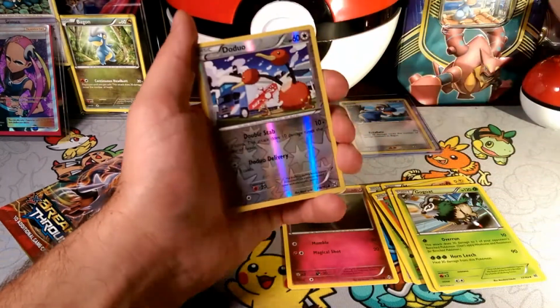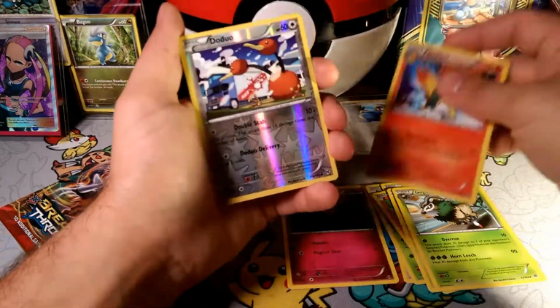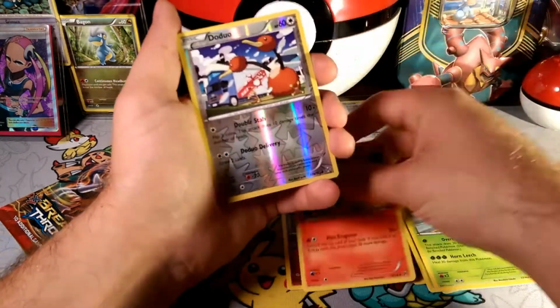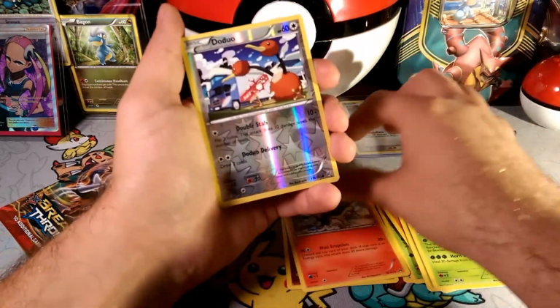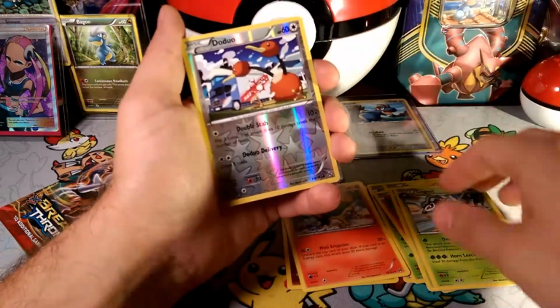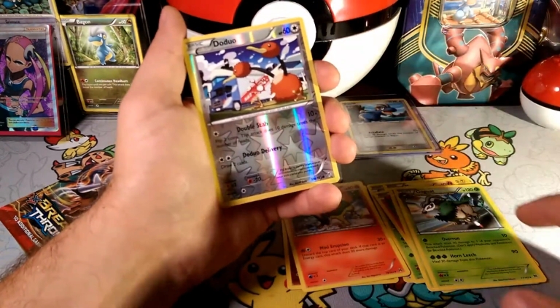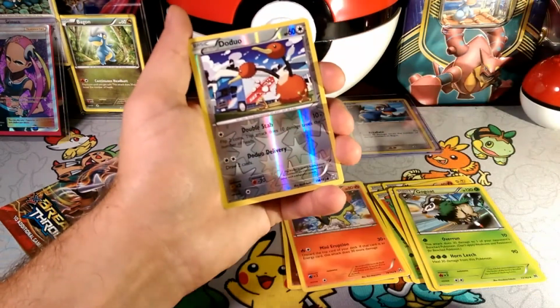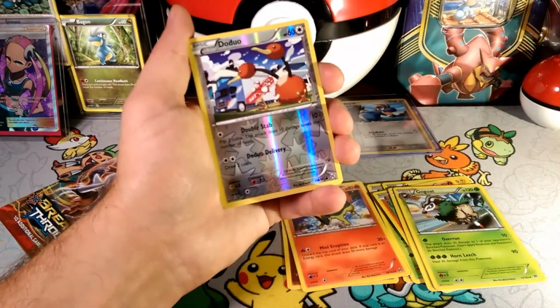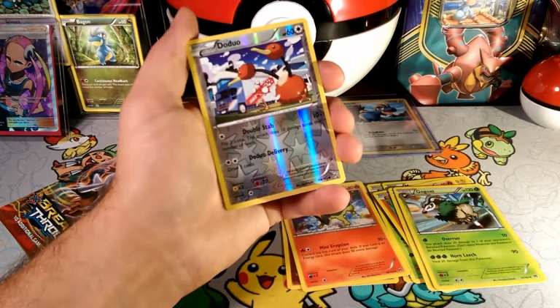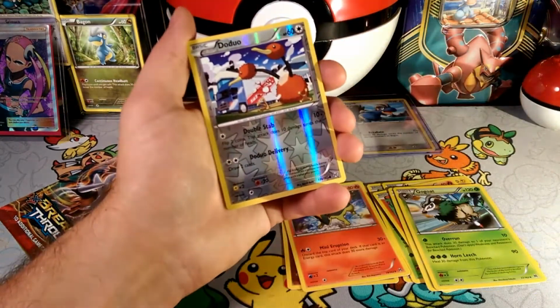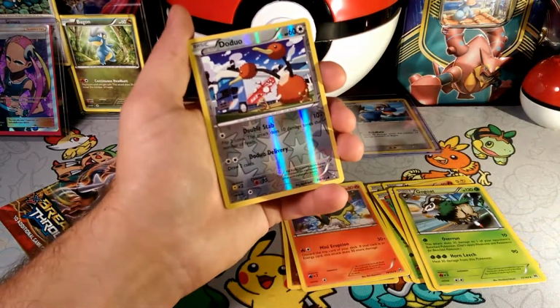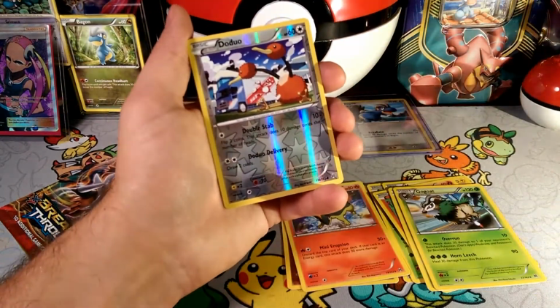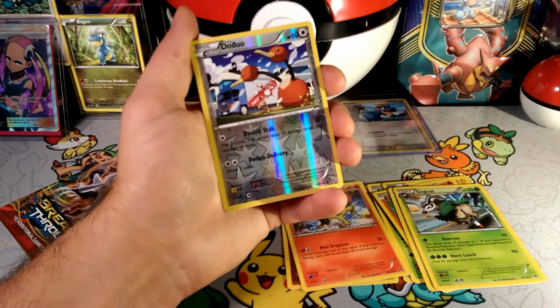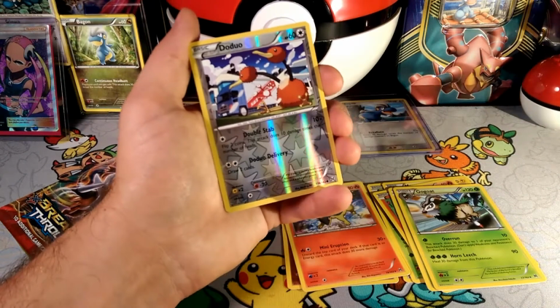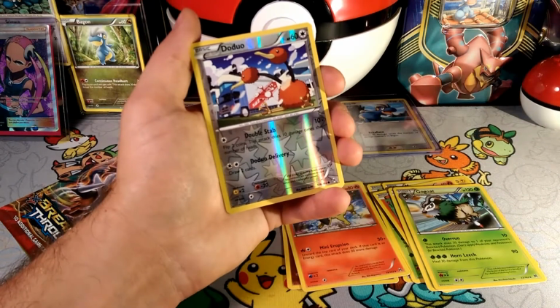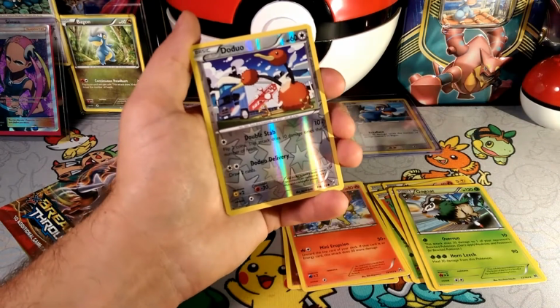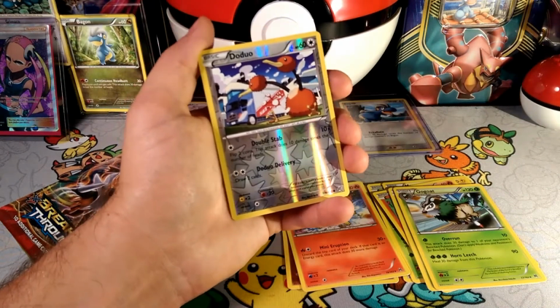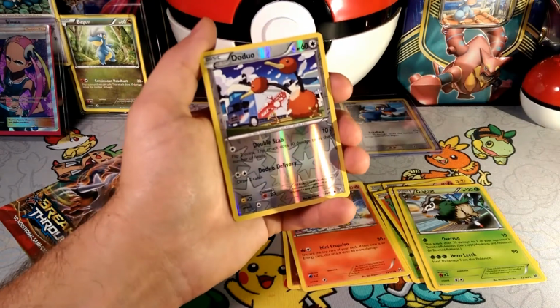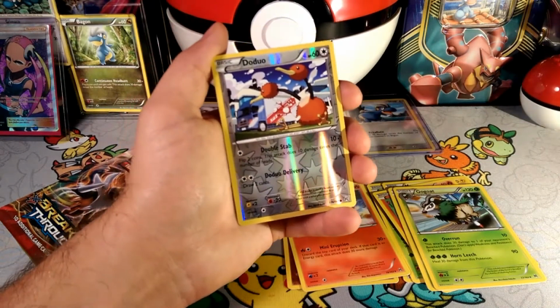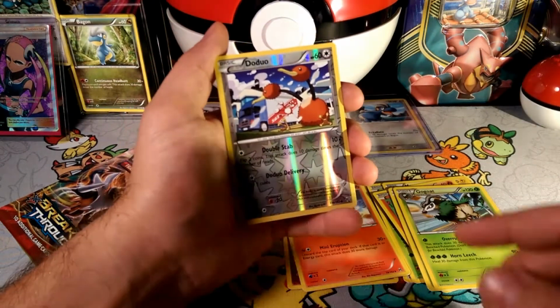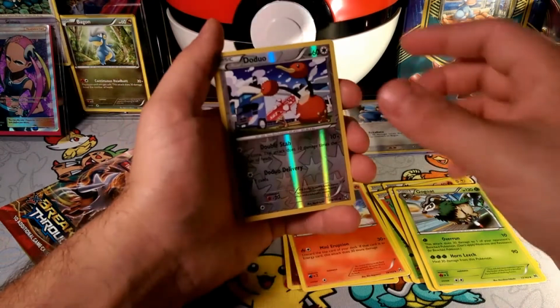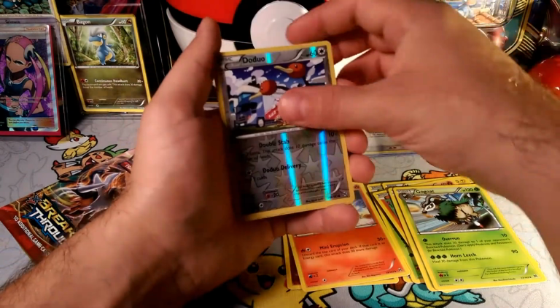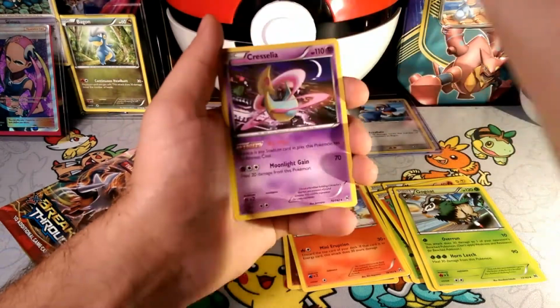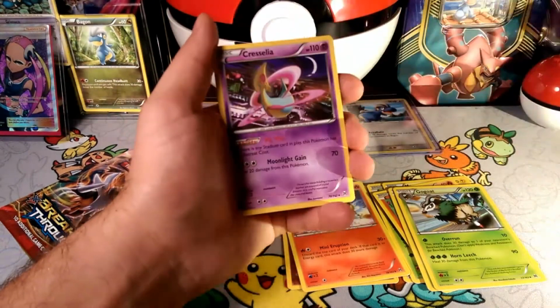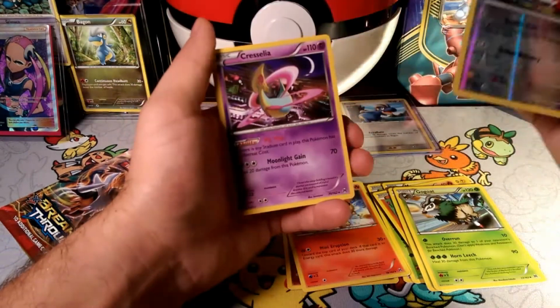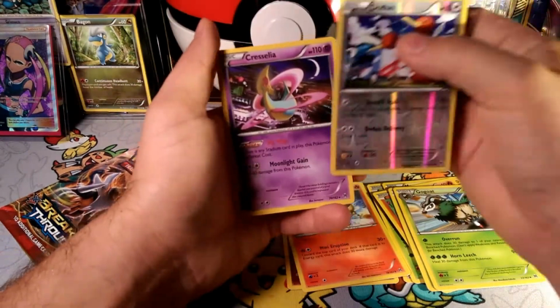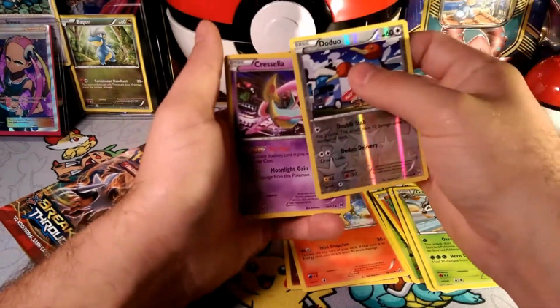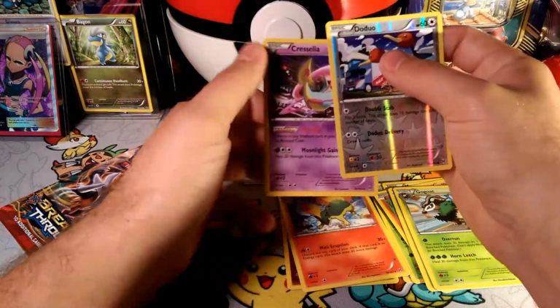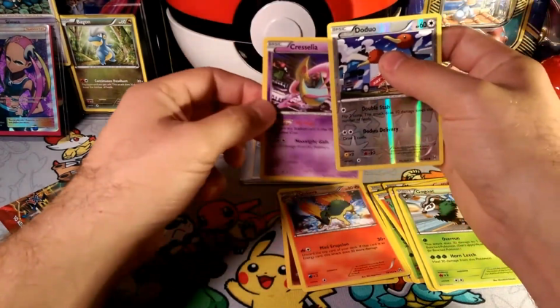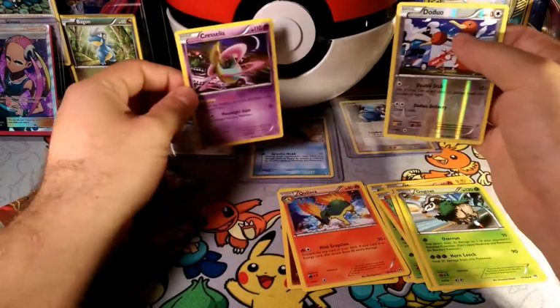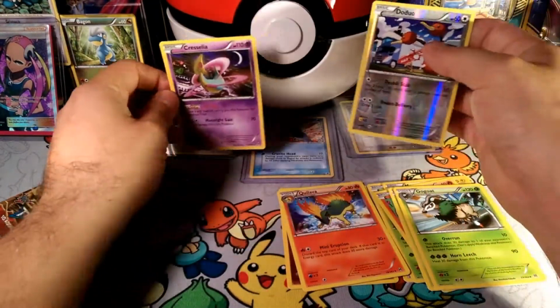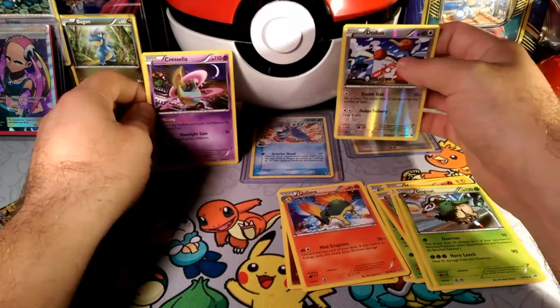A Reverse Foil Doduo — Doduo's Delivery — and our rare is Cresselia.